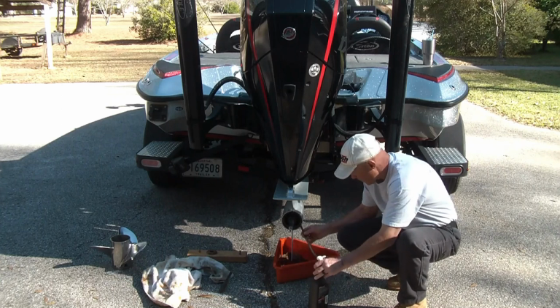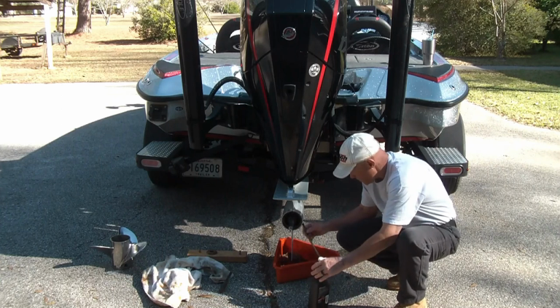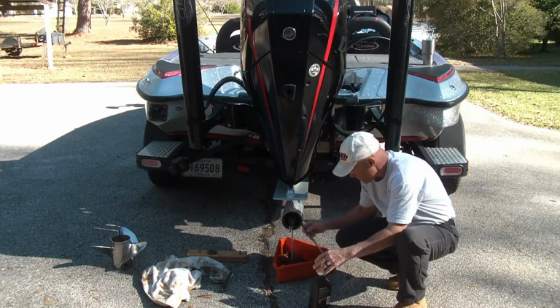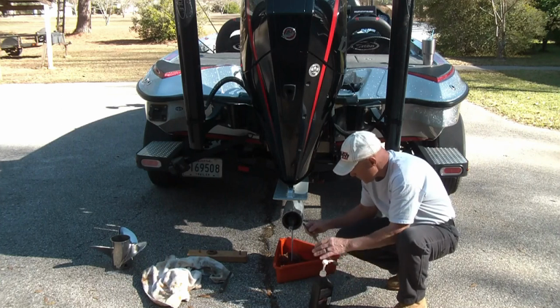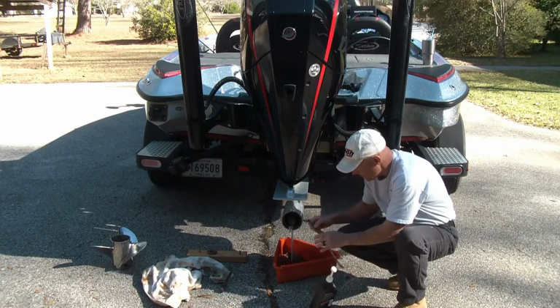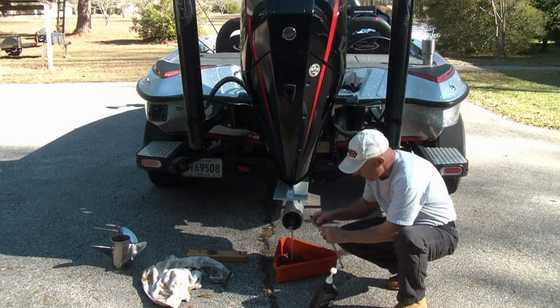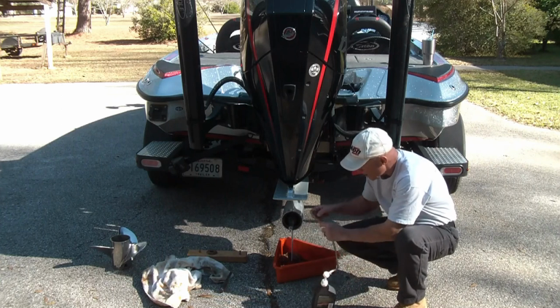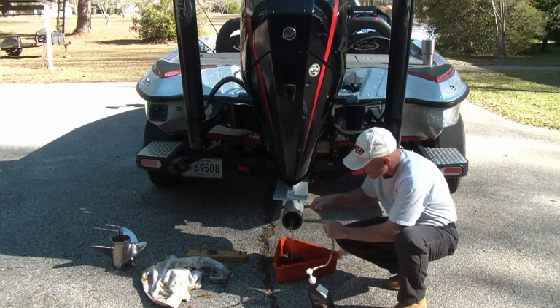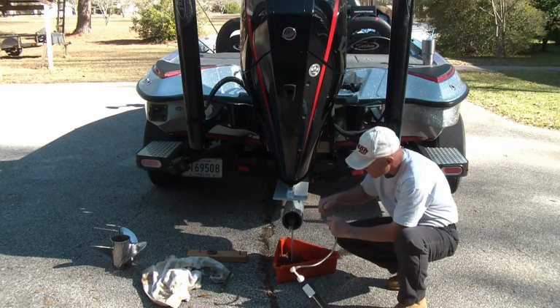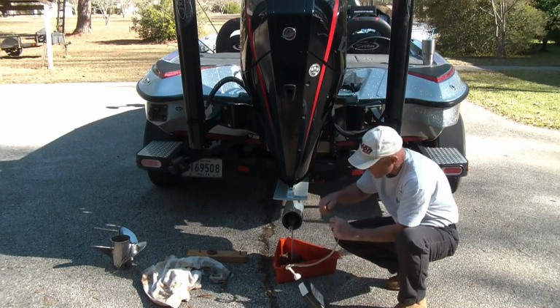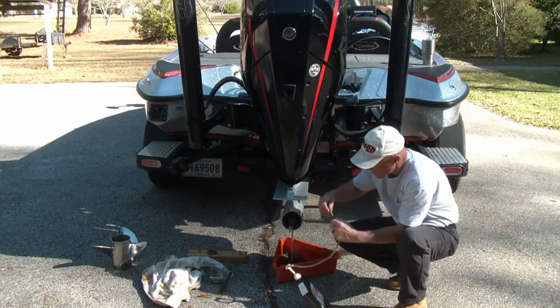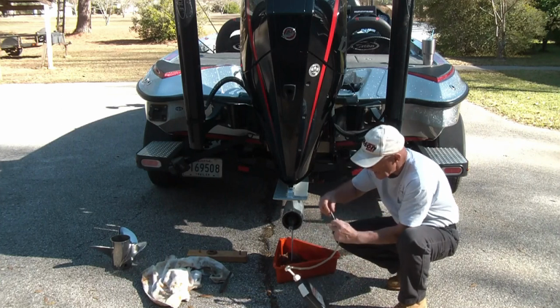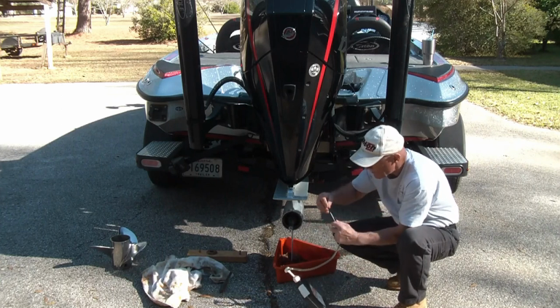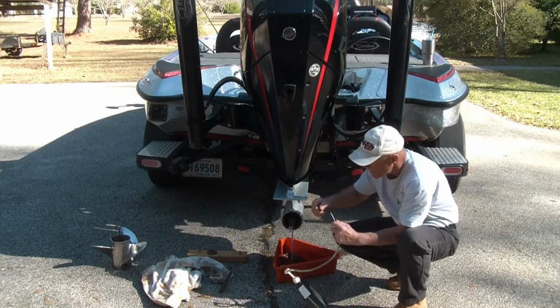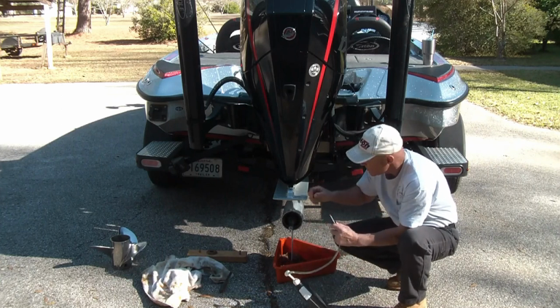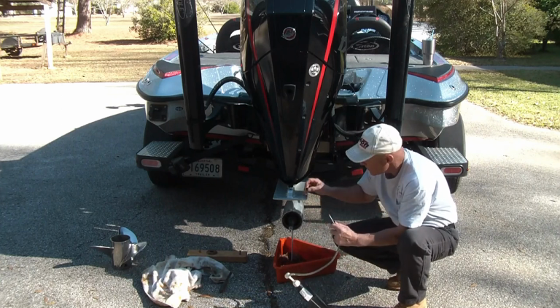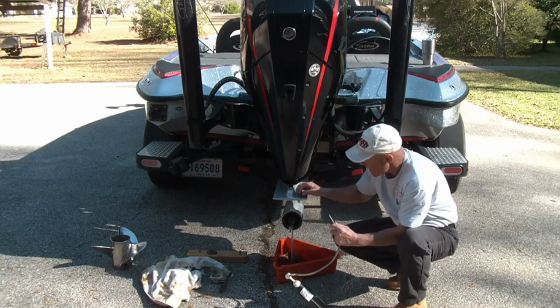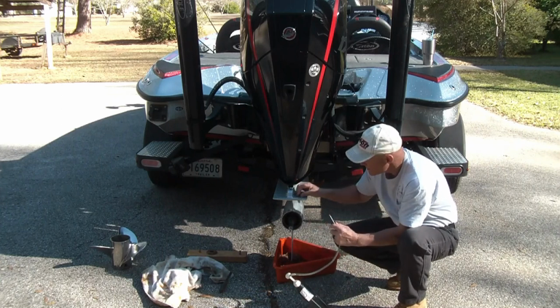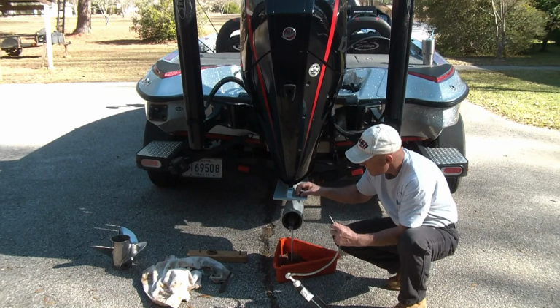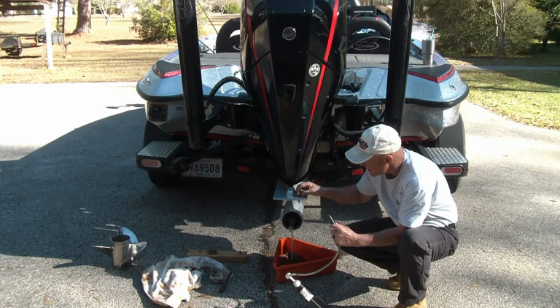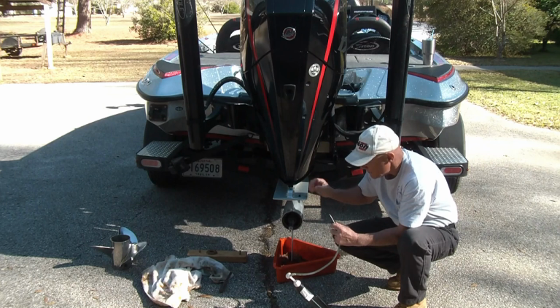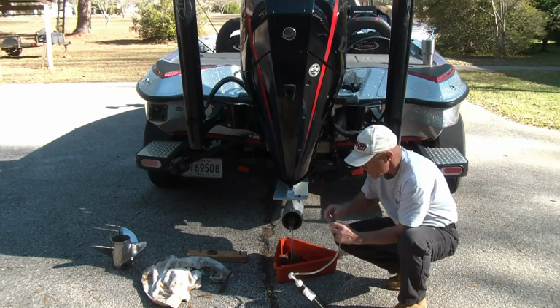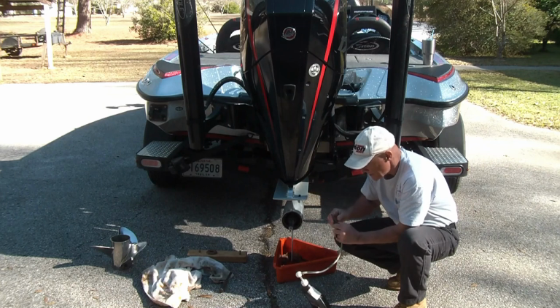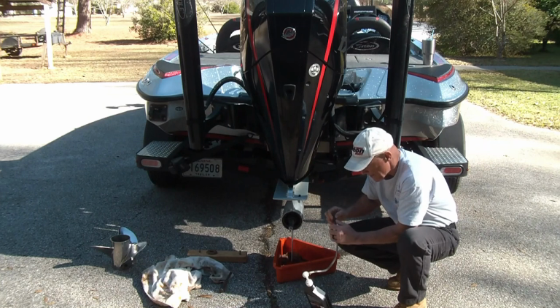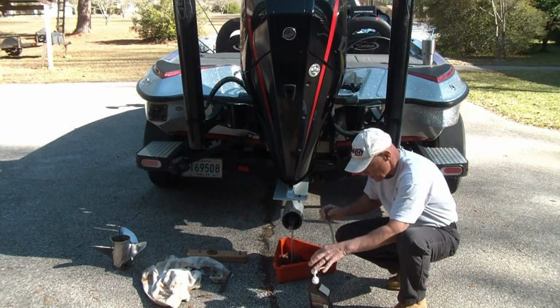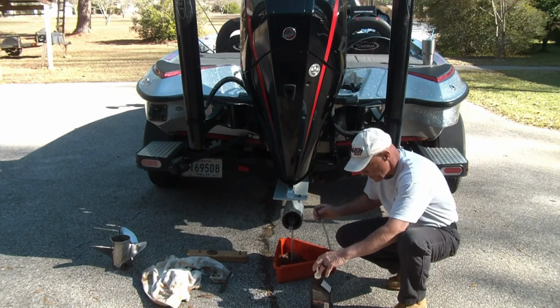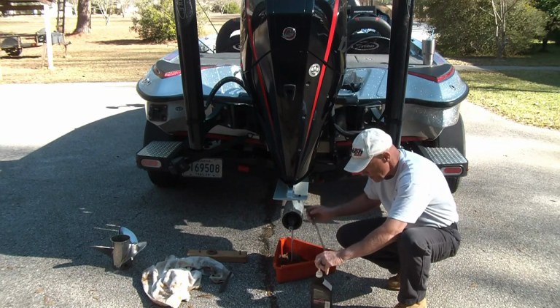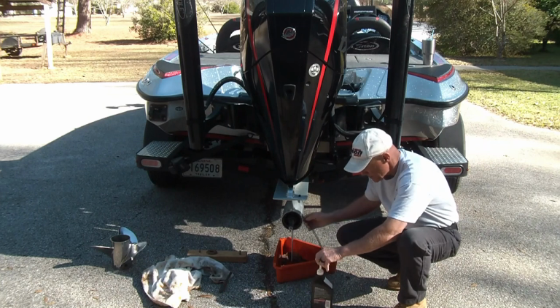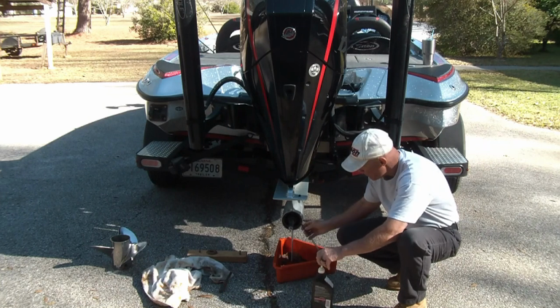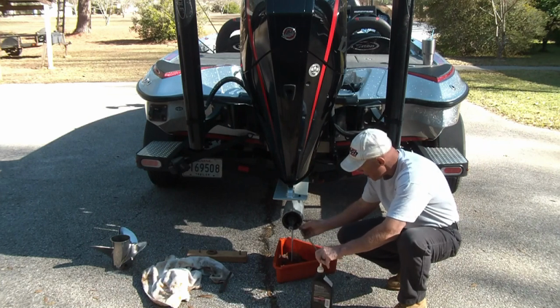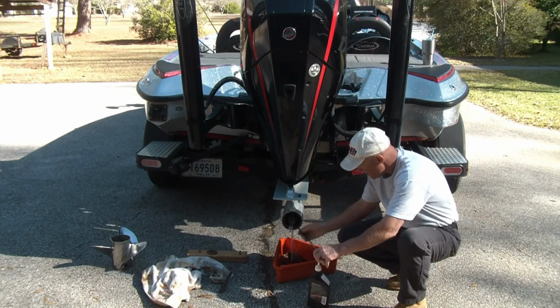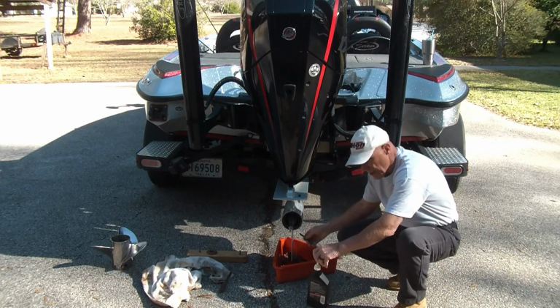I'm going to screw this into the bottom. It comes with a little cap — the cap's on the same bottle from last time.